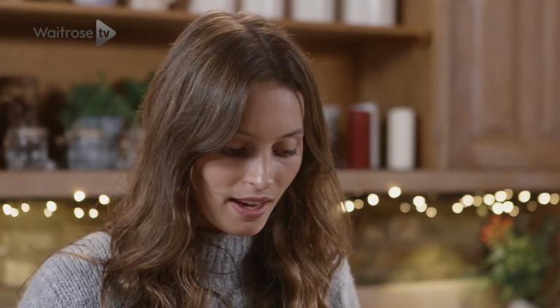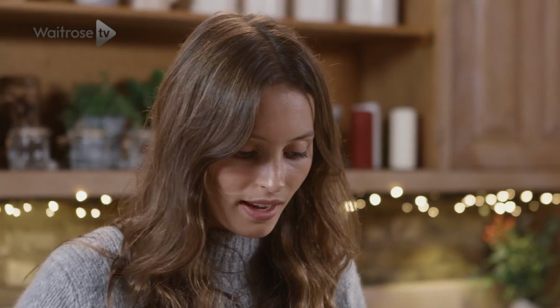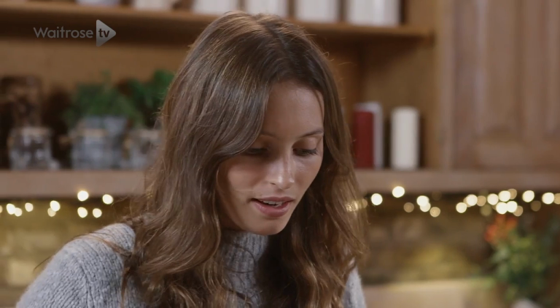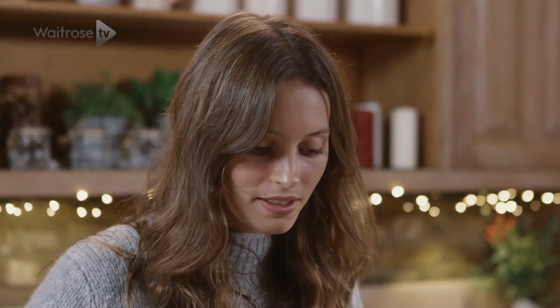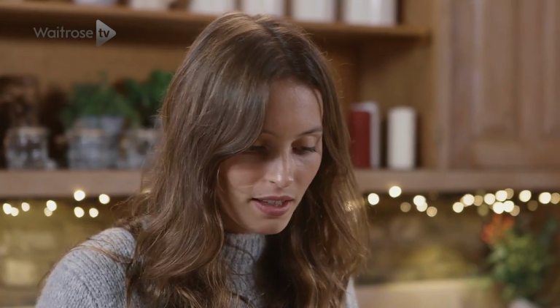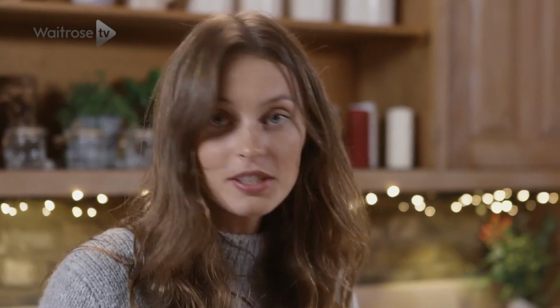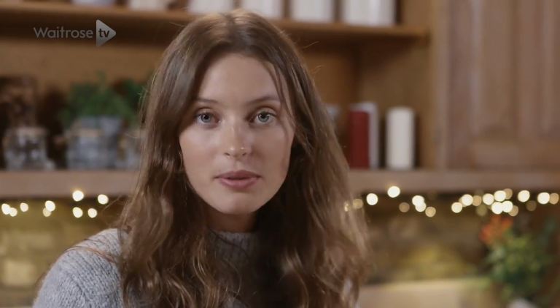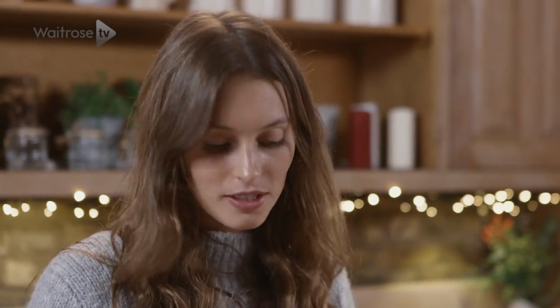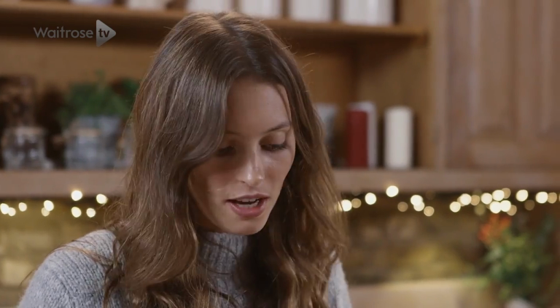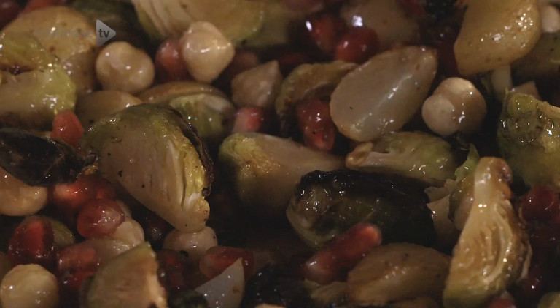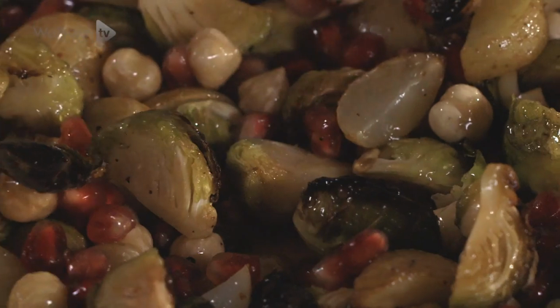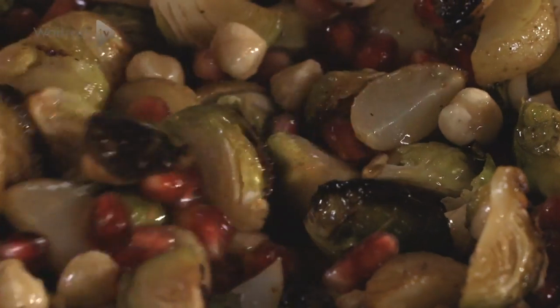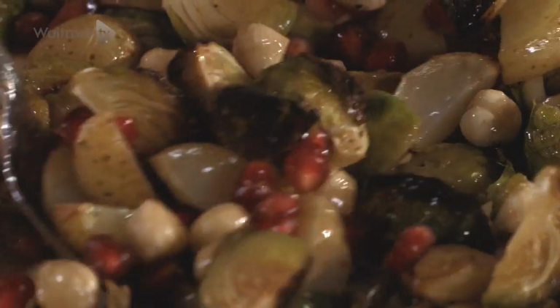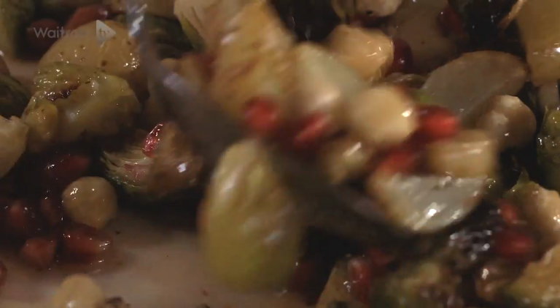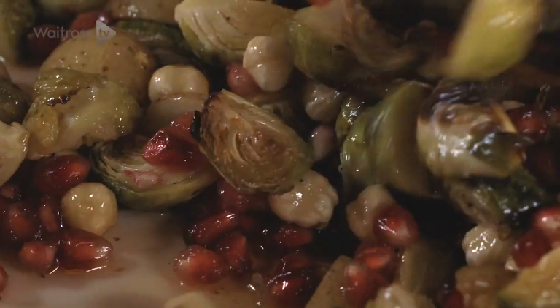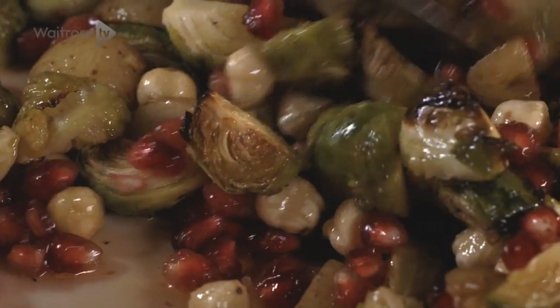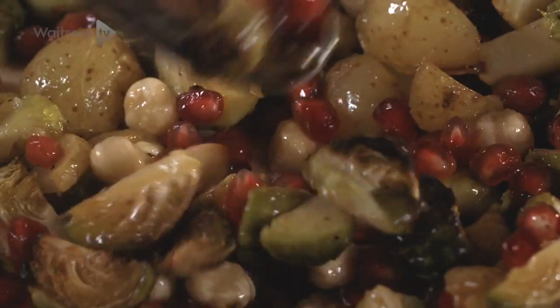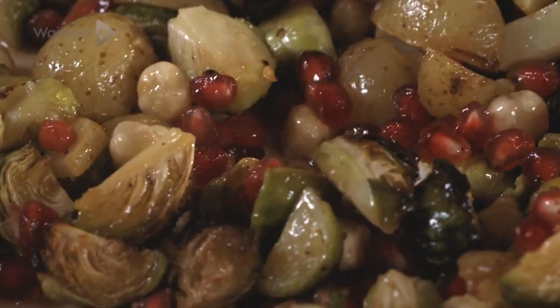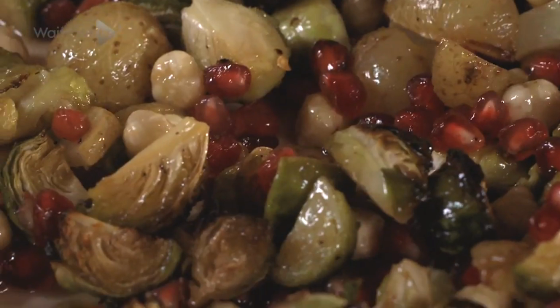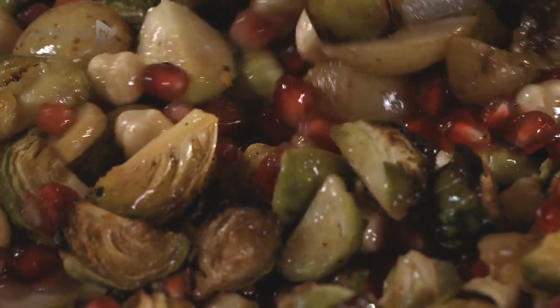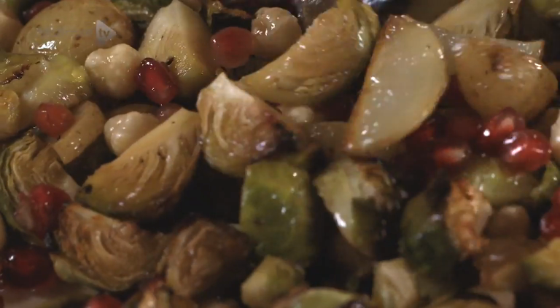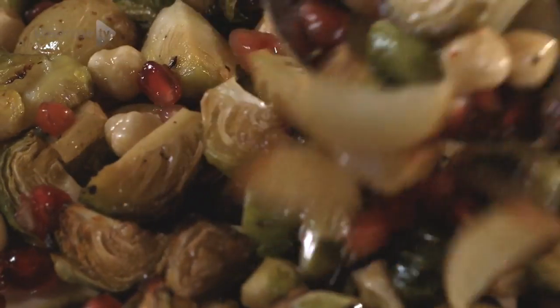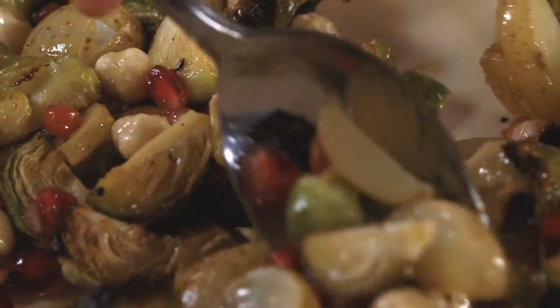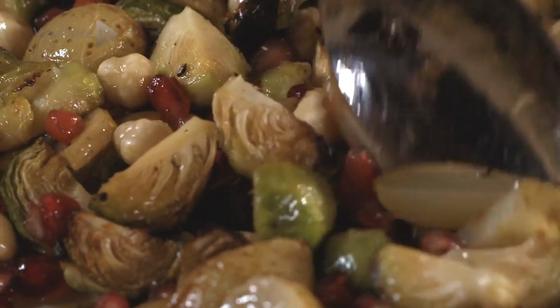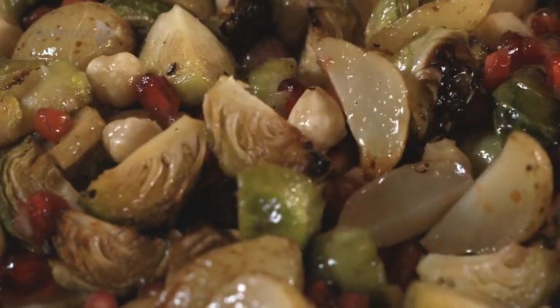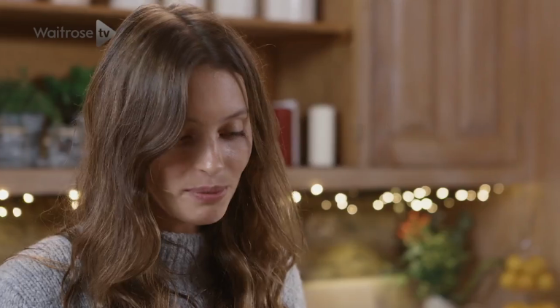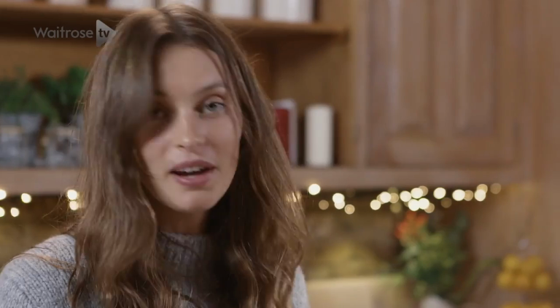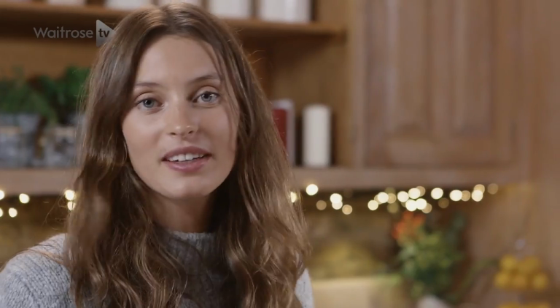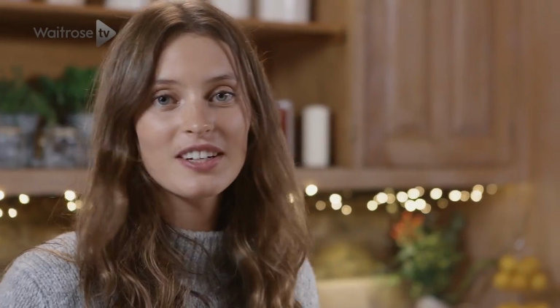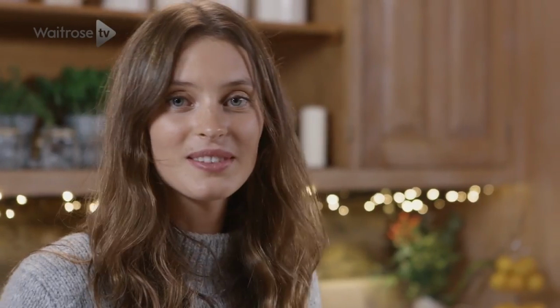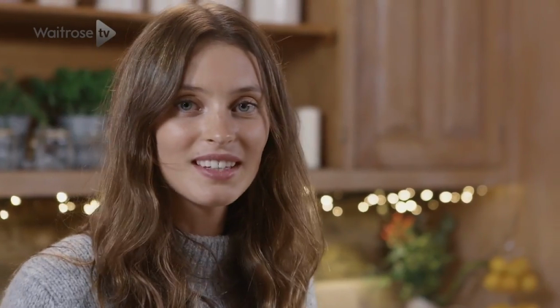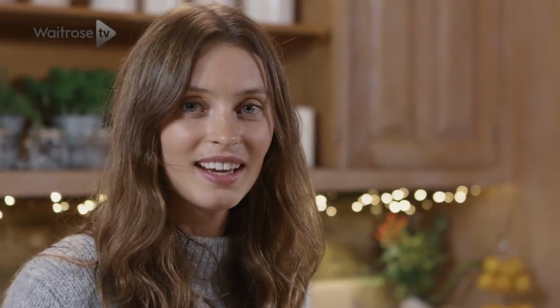Lastly, we just want to stir it all together and then it's ready to serve as the perfect Christmas side.